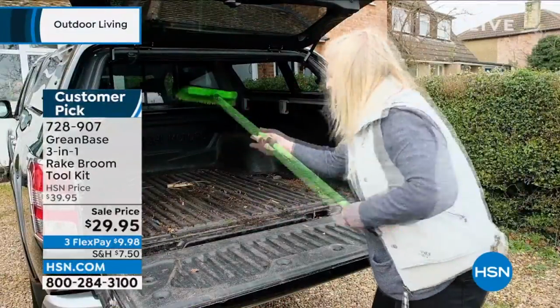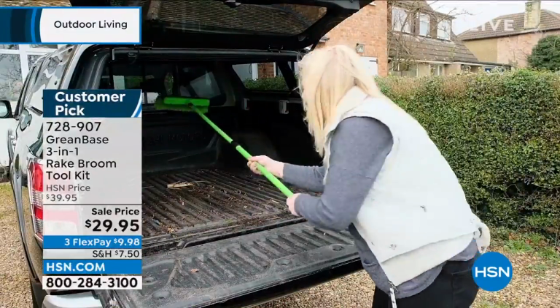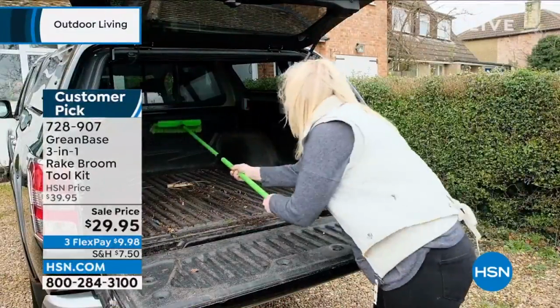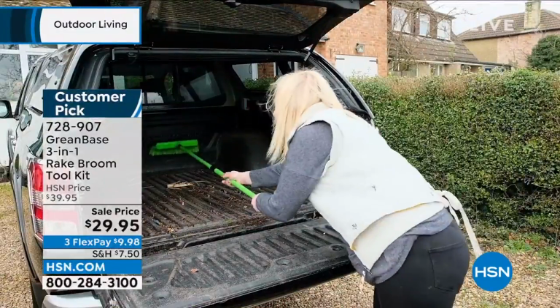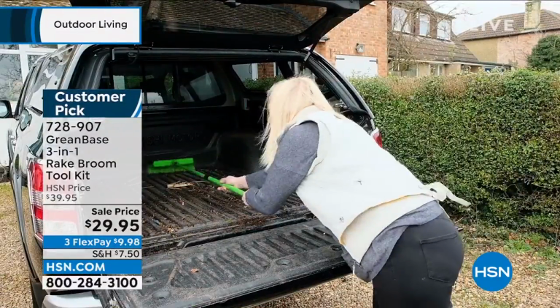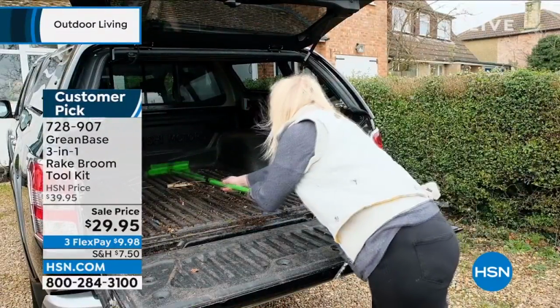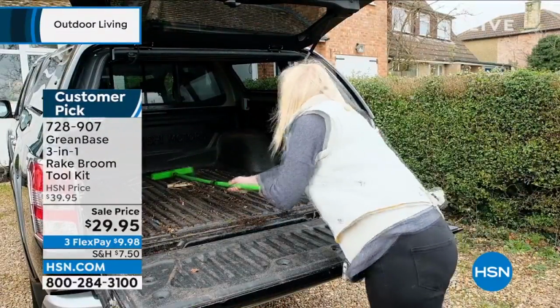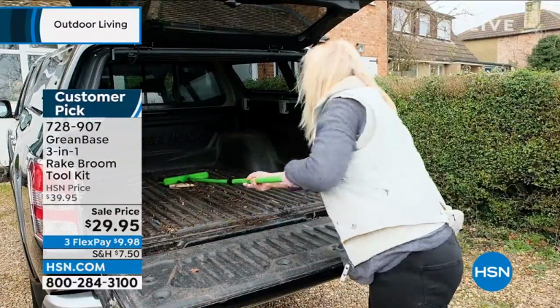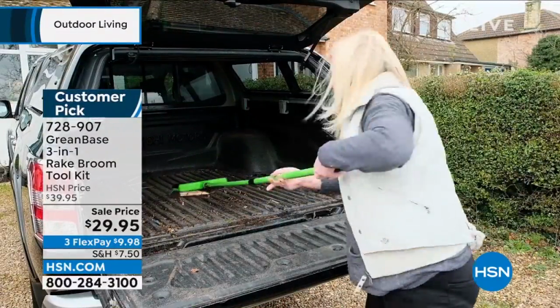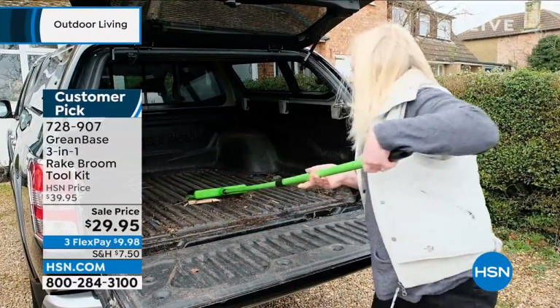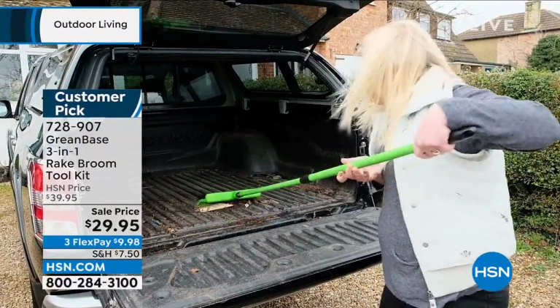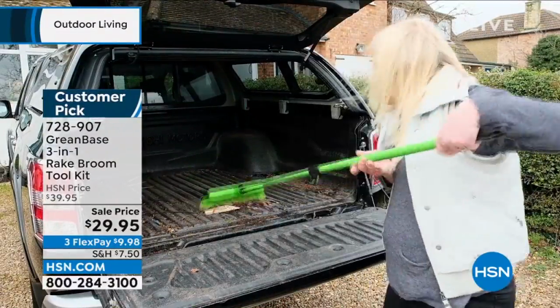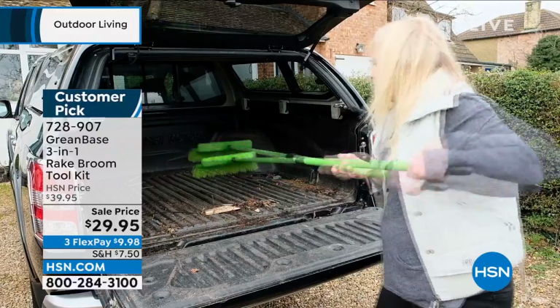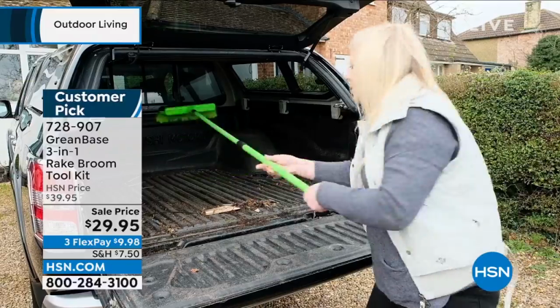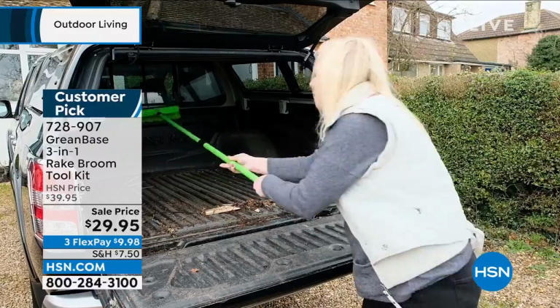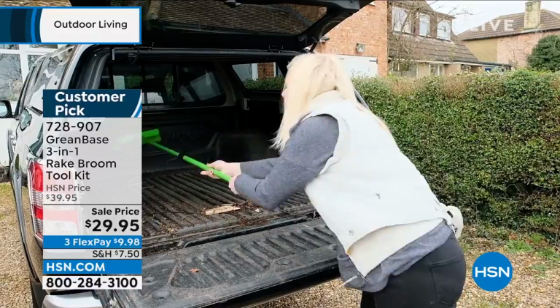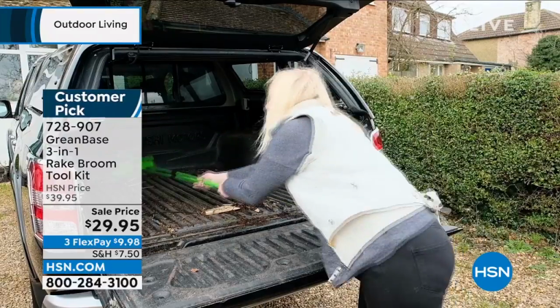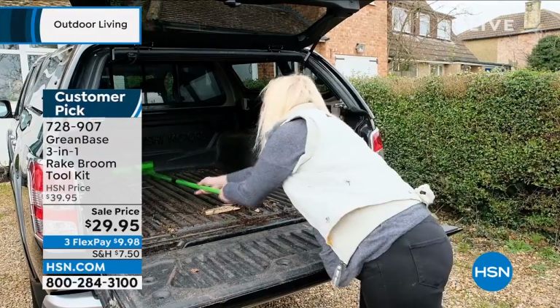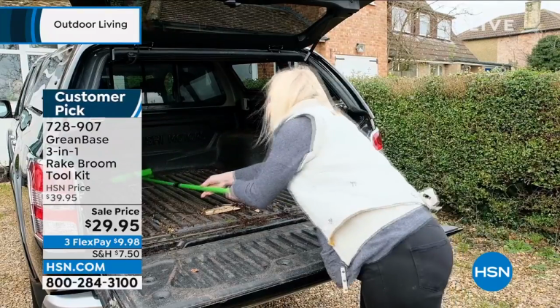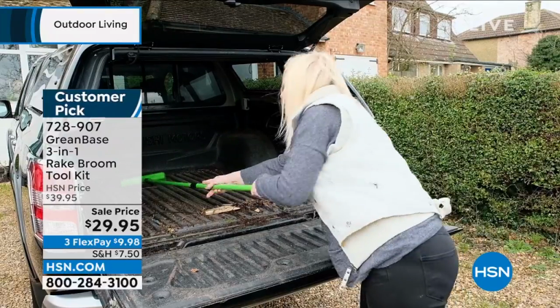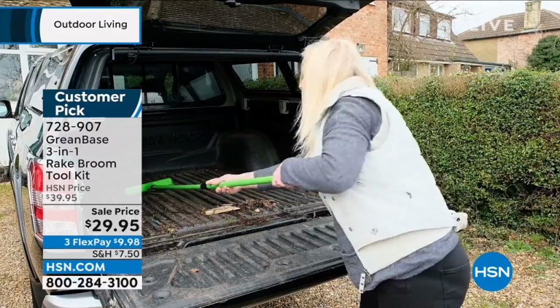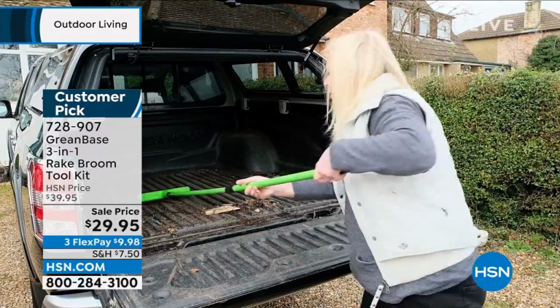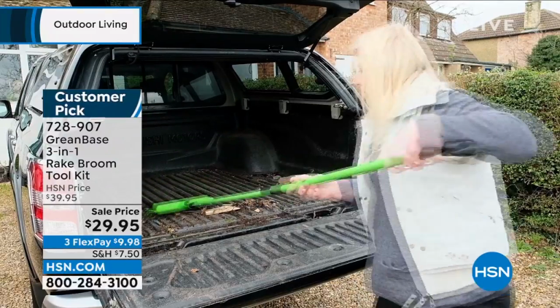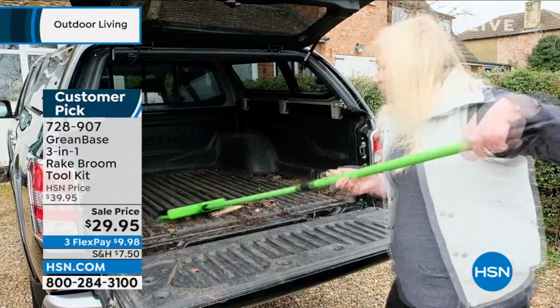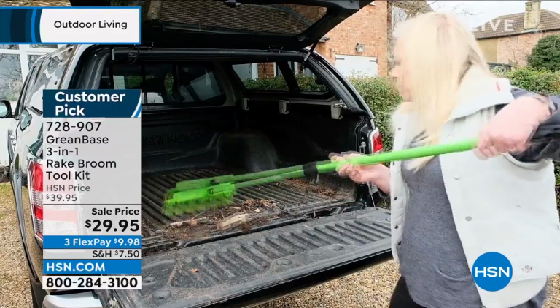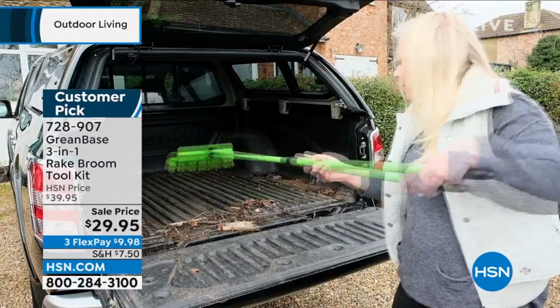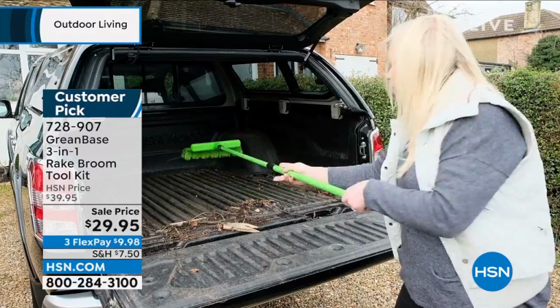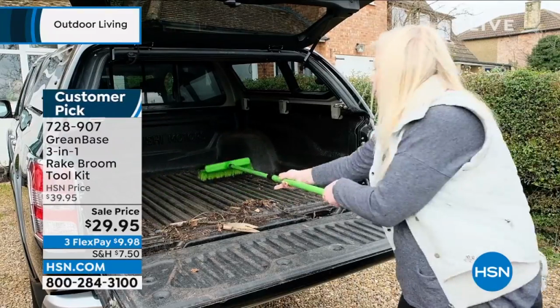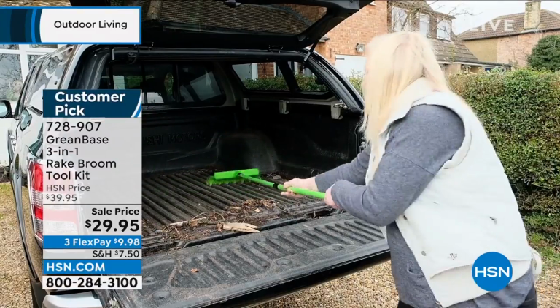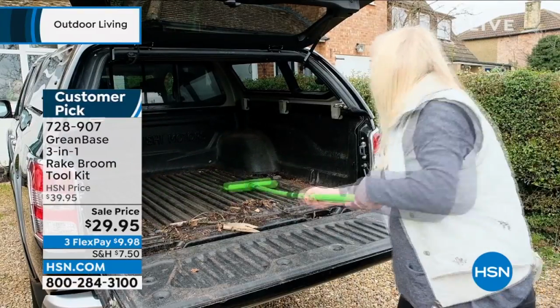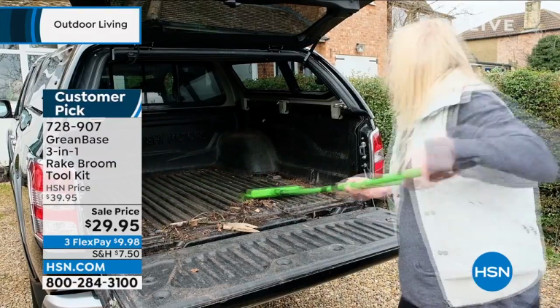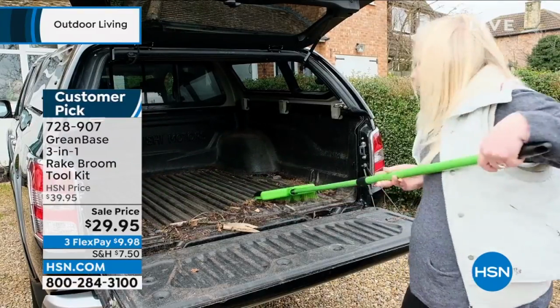What about the back of your car? Are you hauling some mulch, some gardening supplies? Easy to wipe that down.